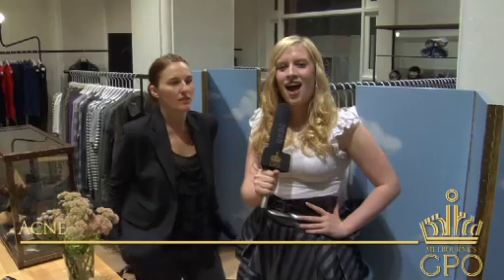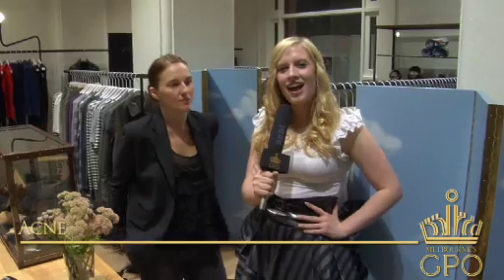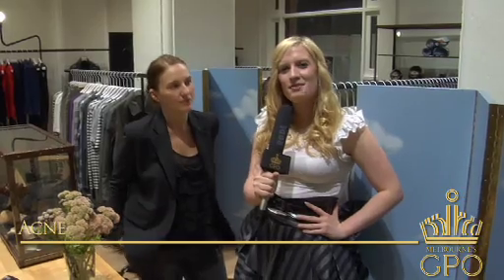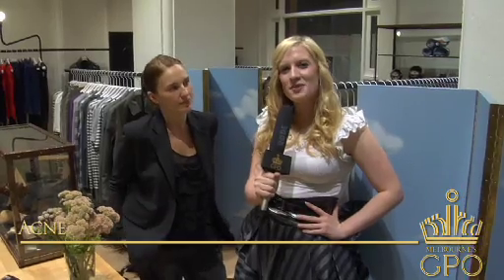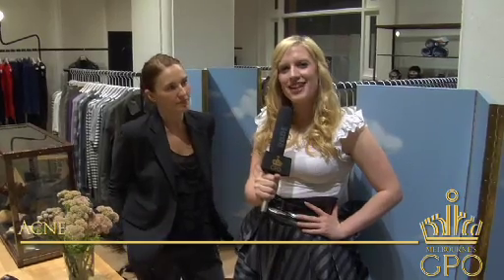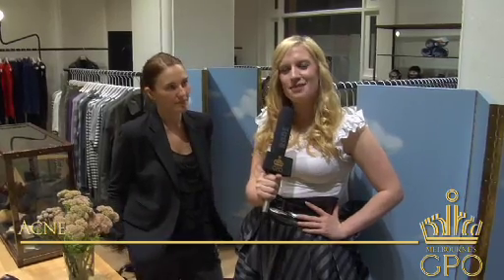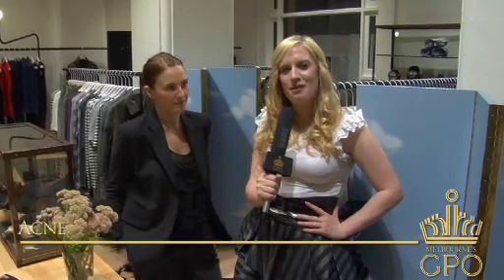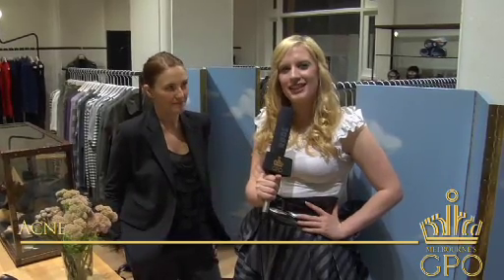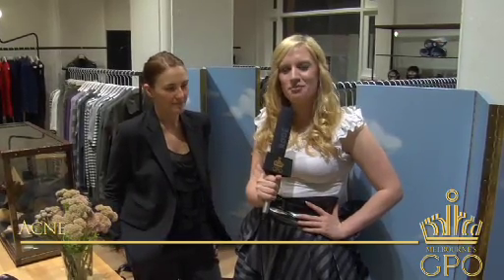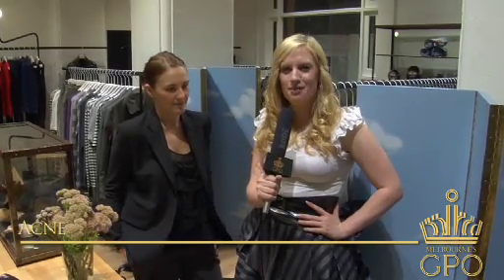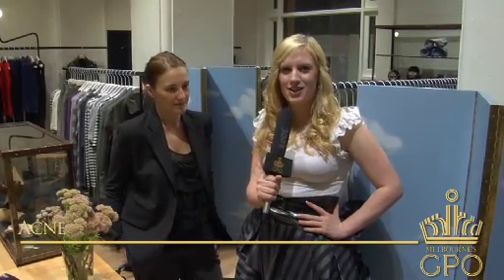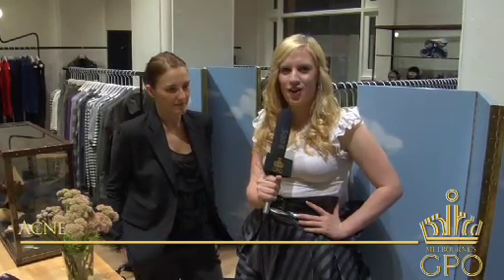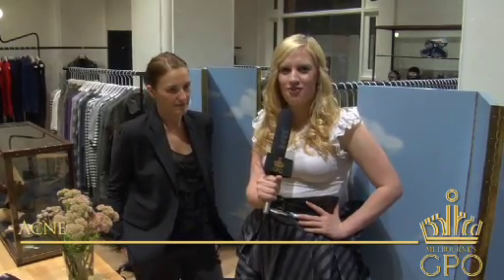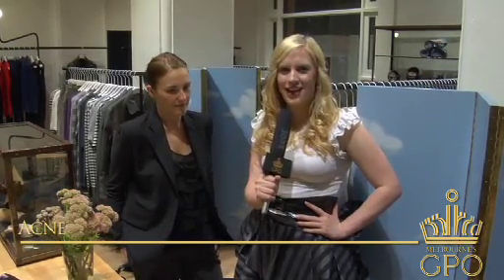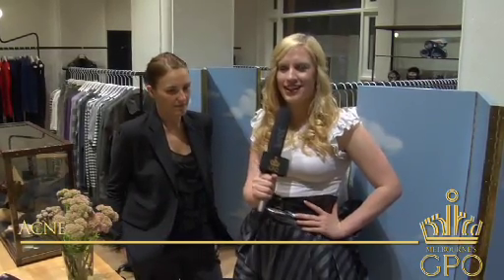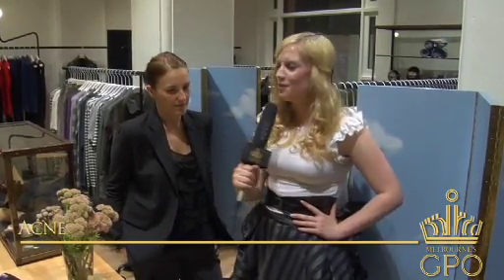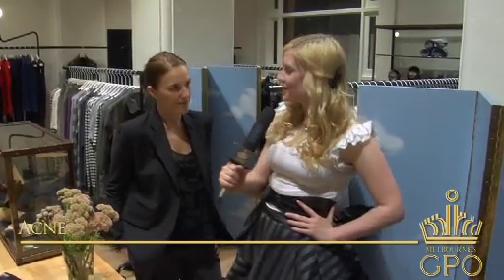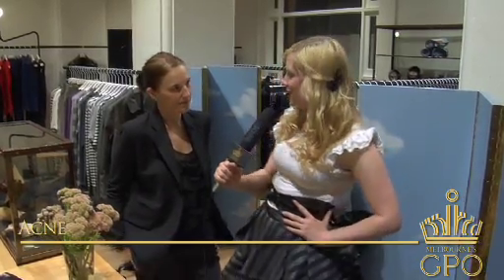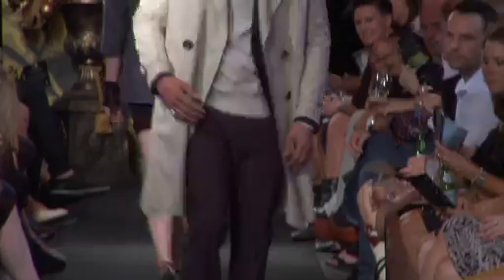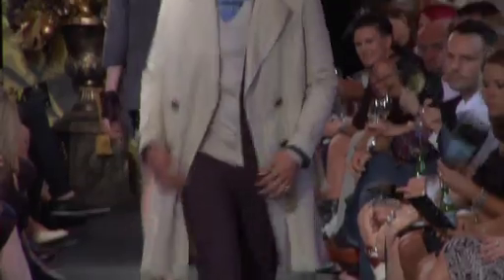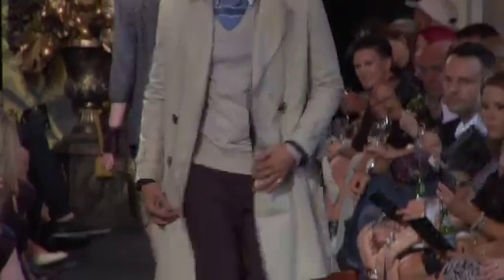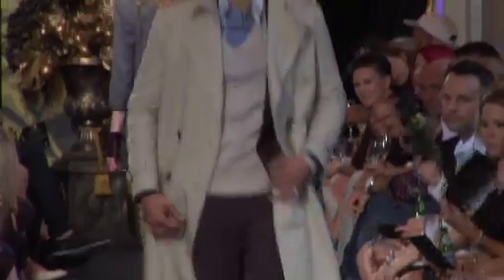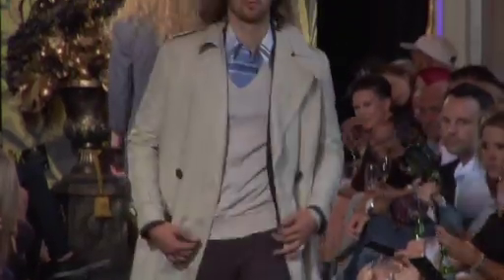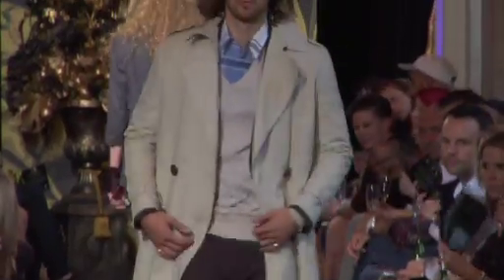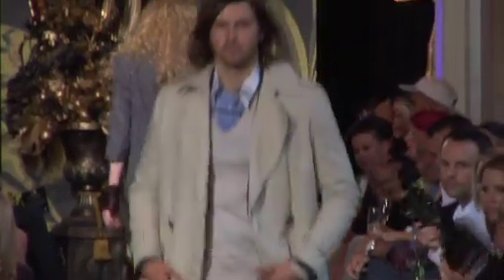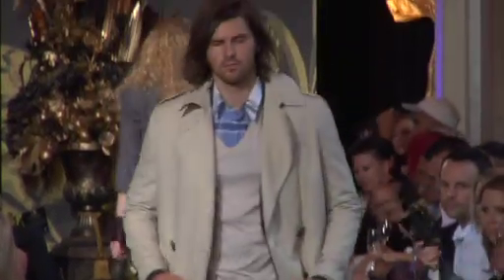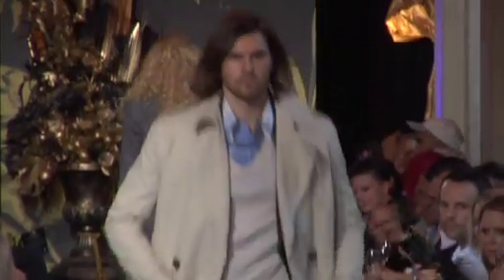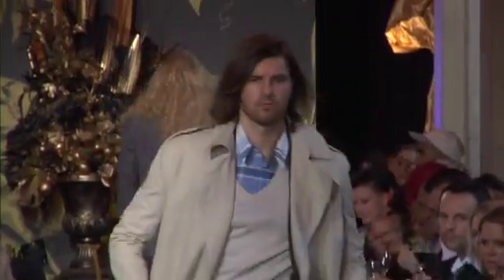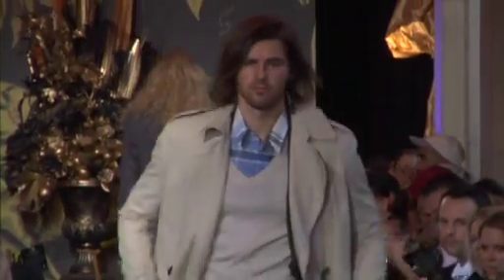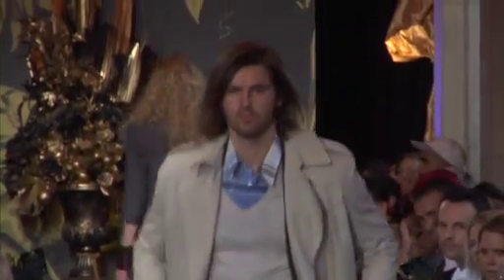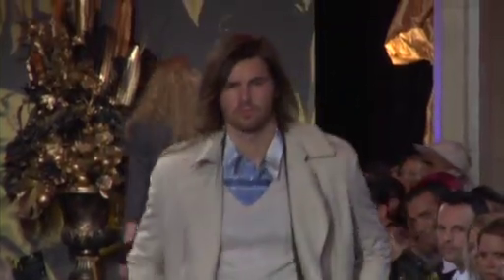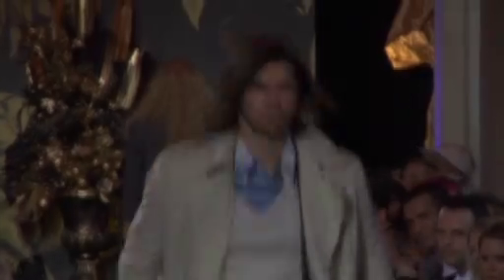Hi, I'm here with Nala McMullen, the brand manager of Acne. We've just seen the spring-summer collection come down the runway. Can you tell us a little bit about it?